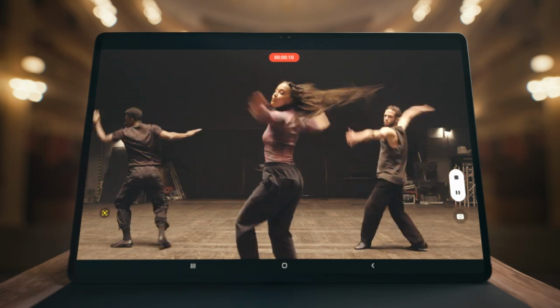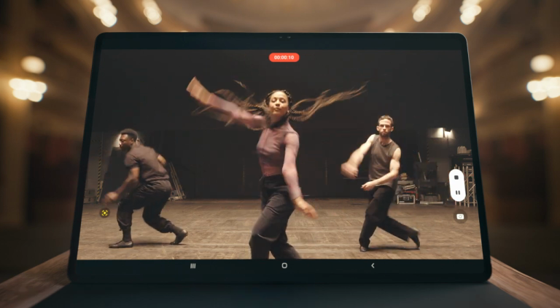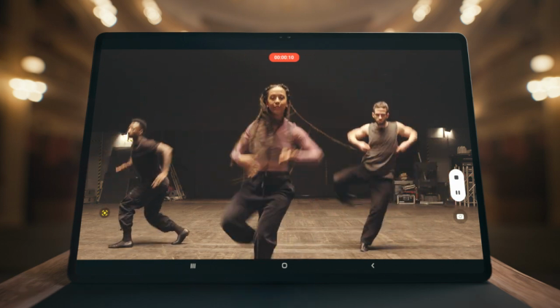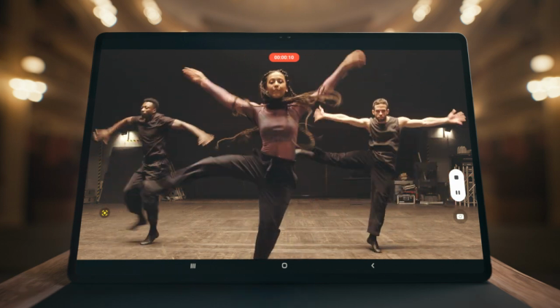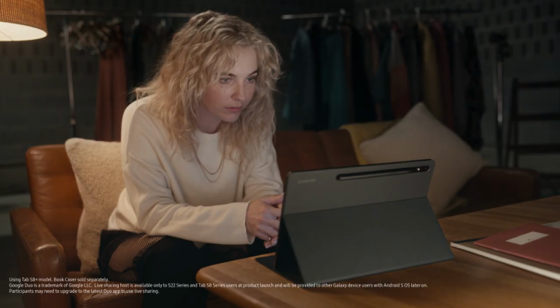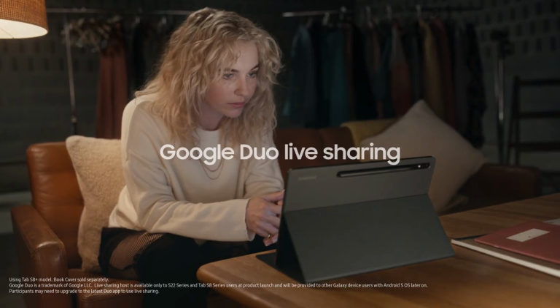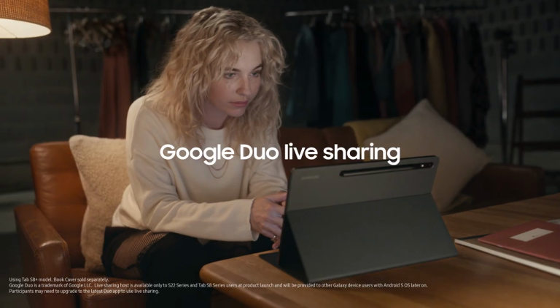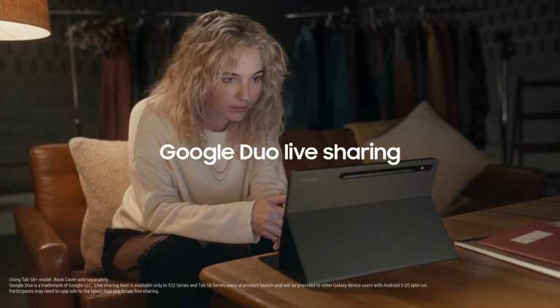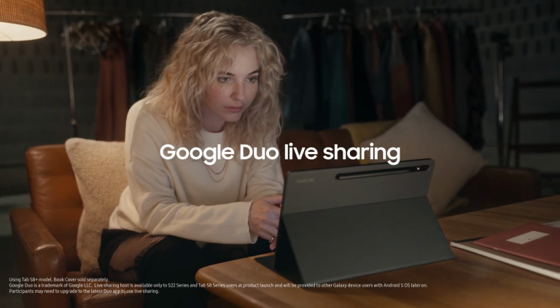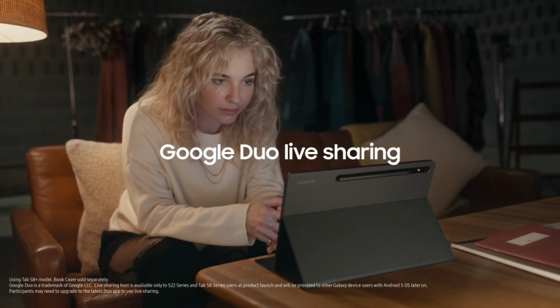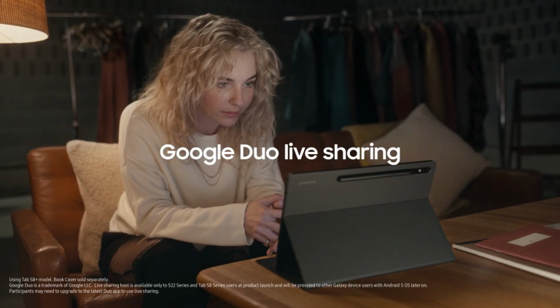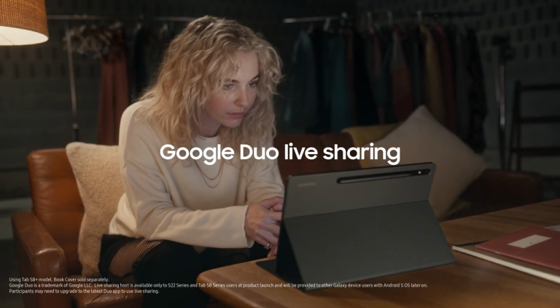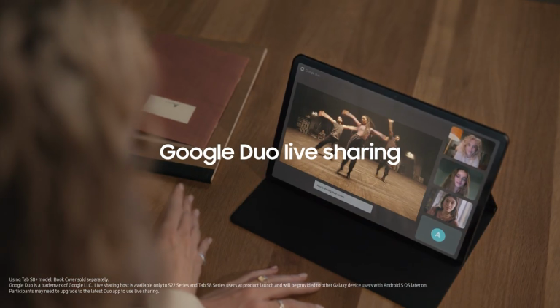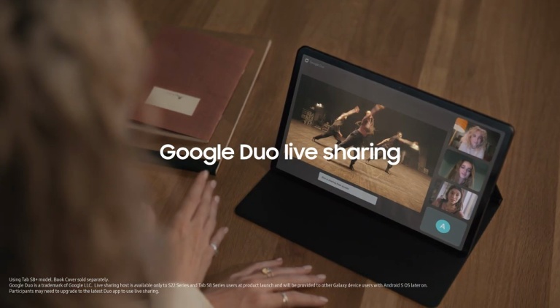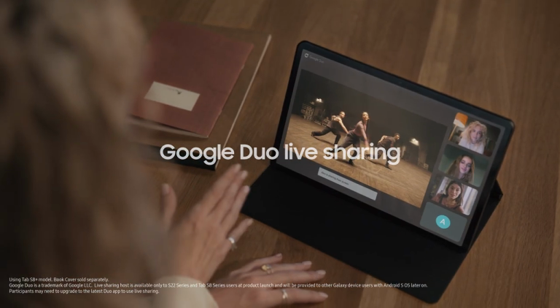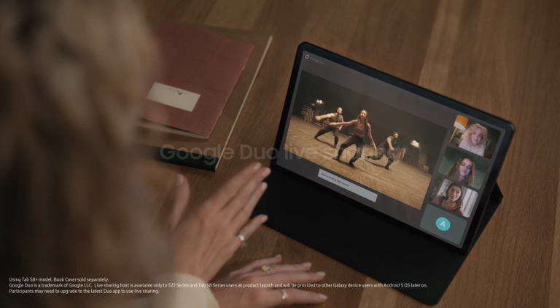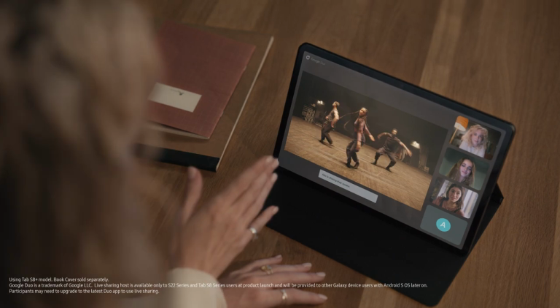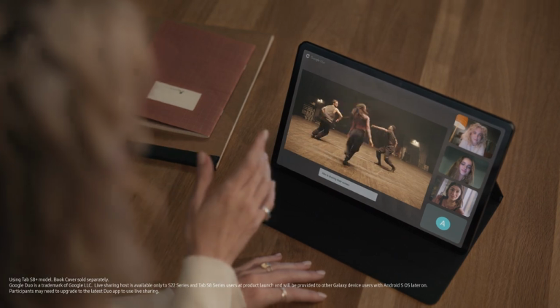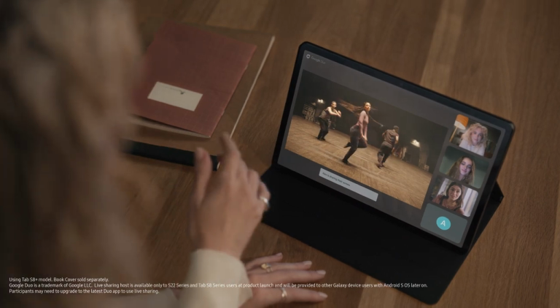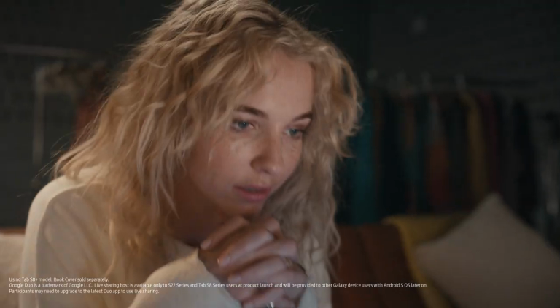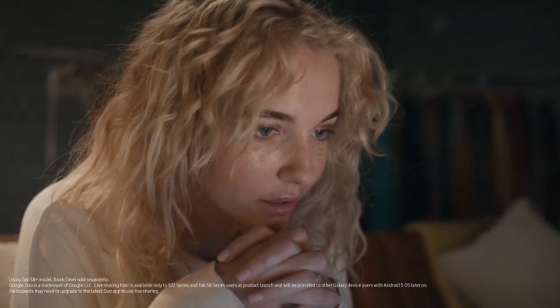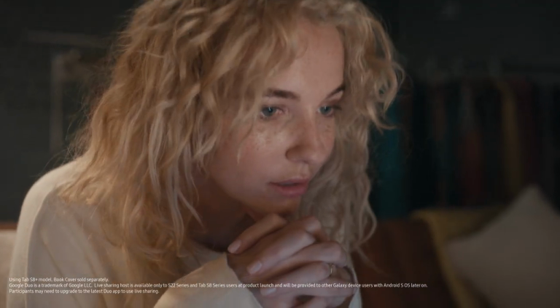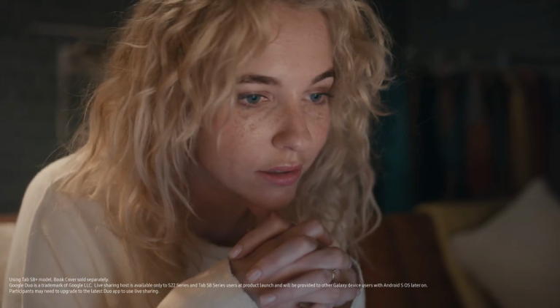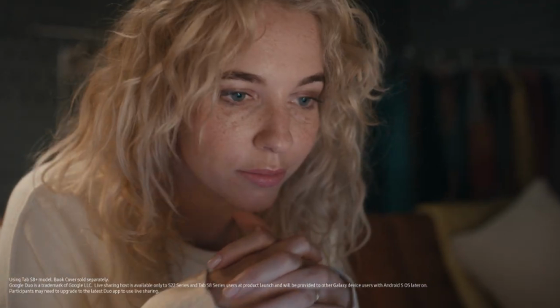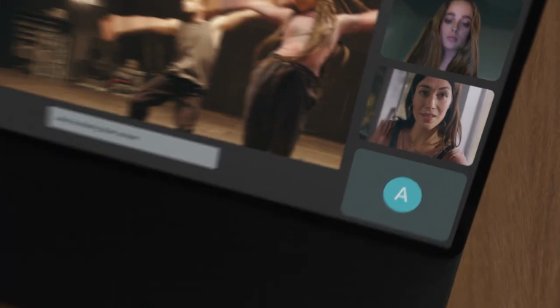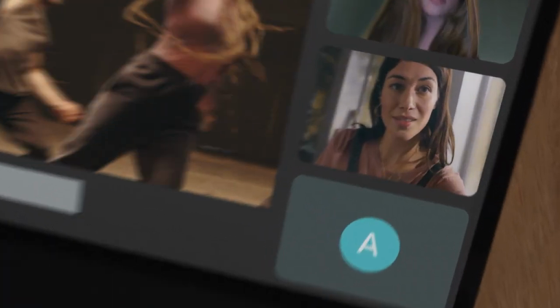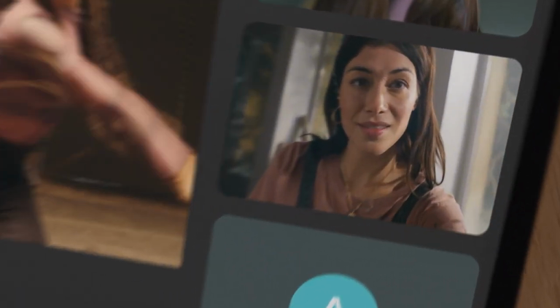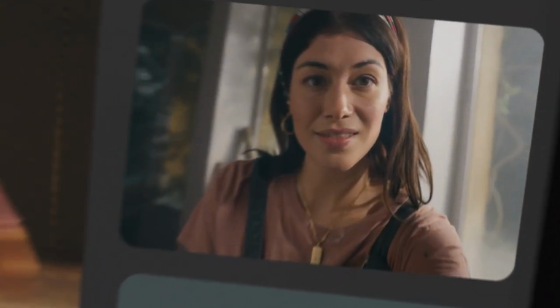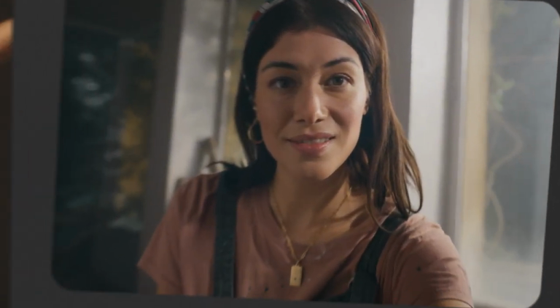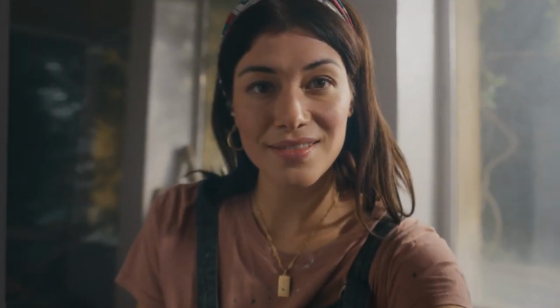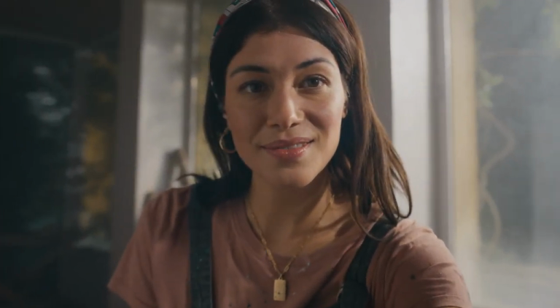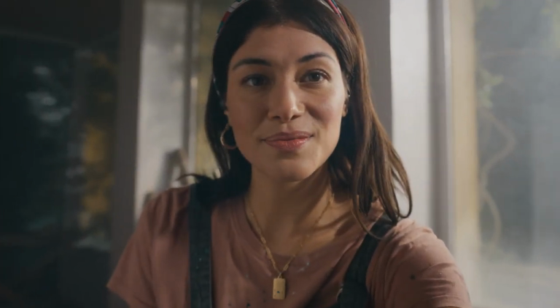Be even more connected with Google Duo Live Sharing. Work, play, dance — whatever your thing is.